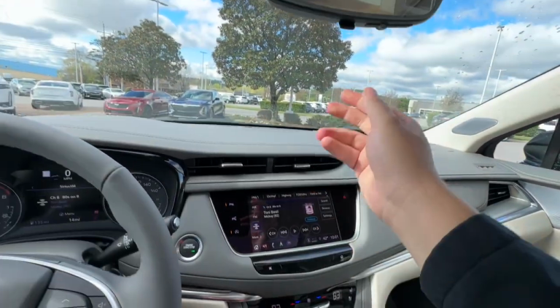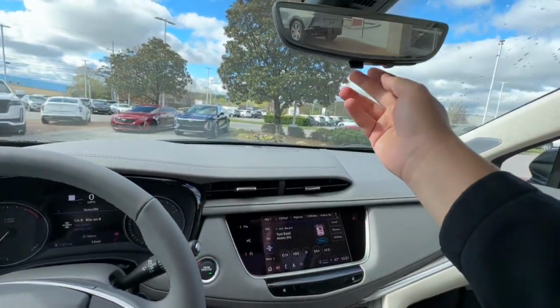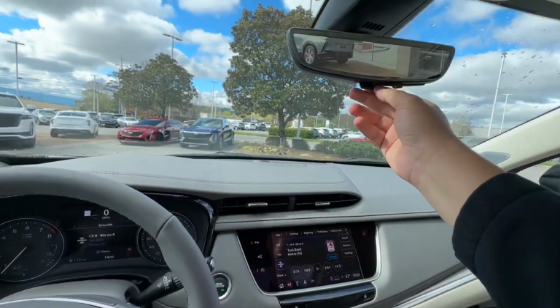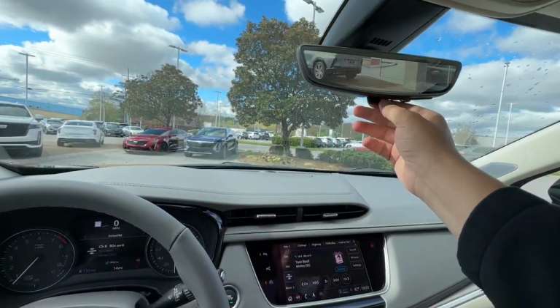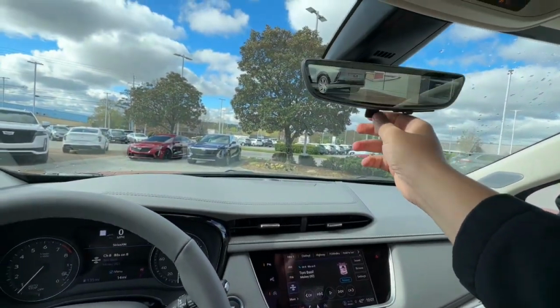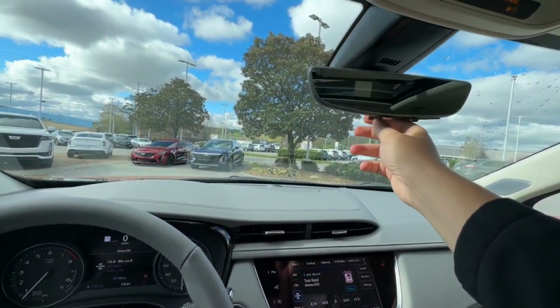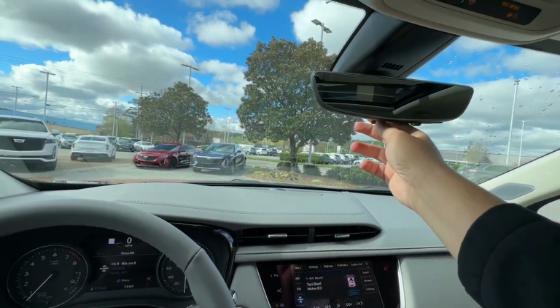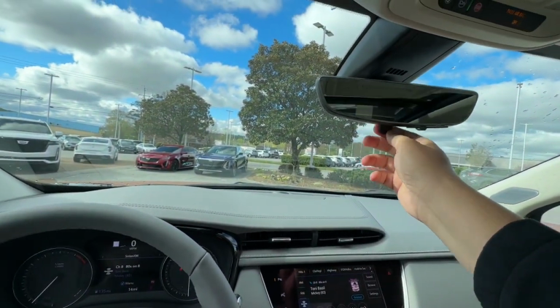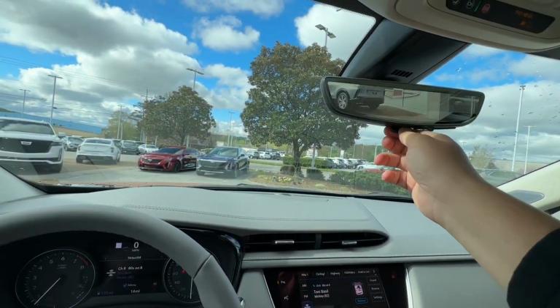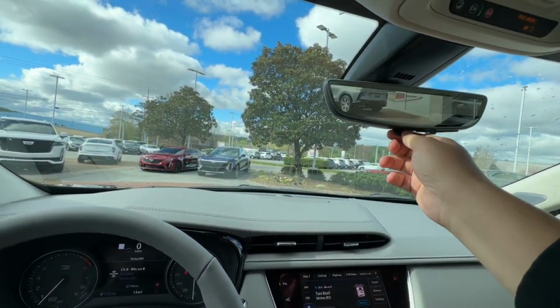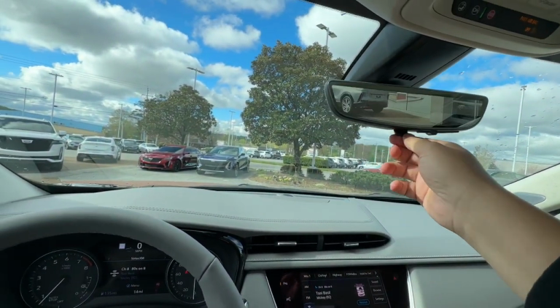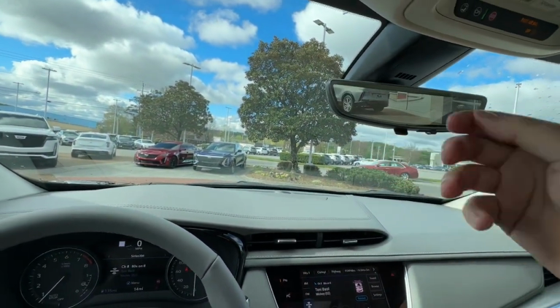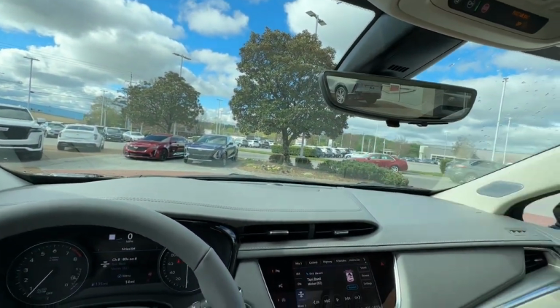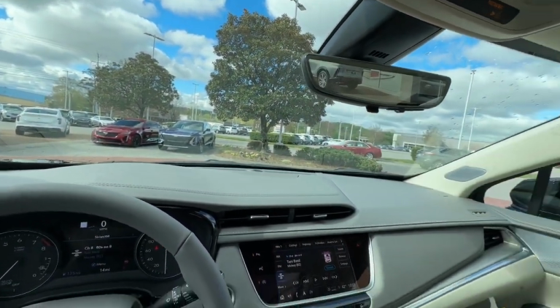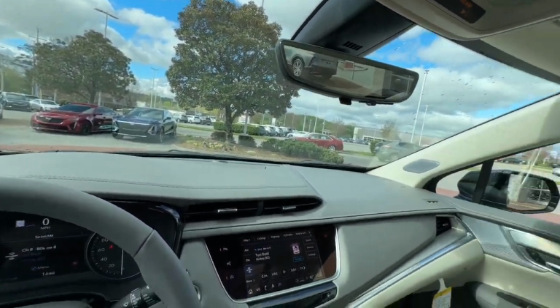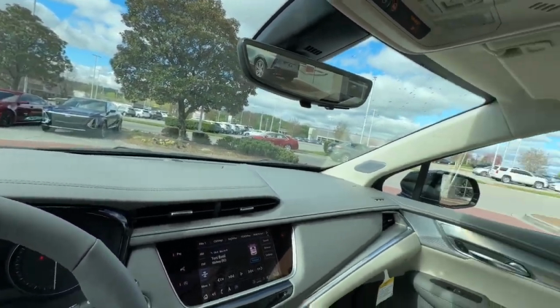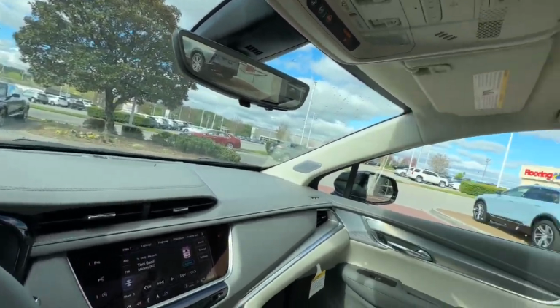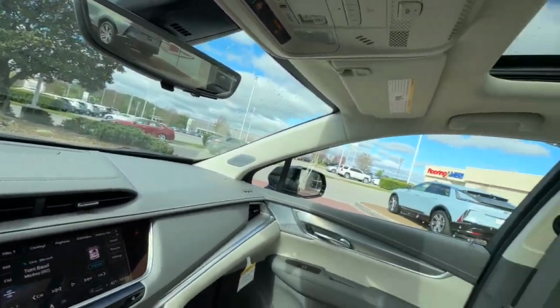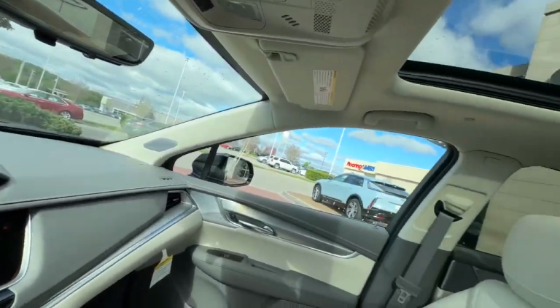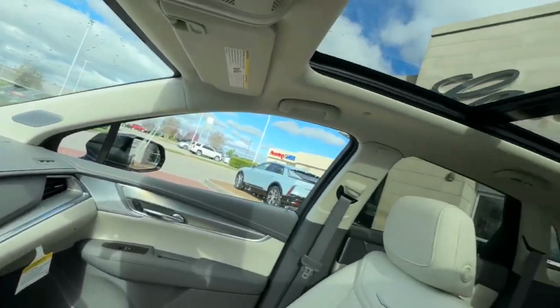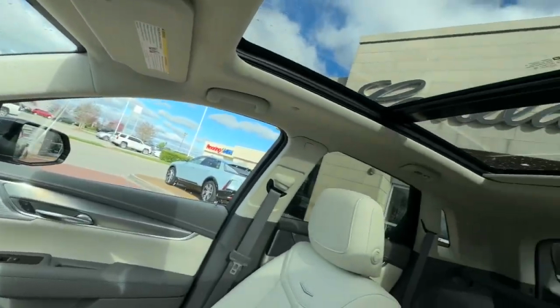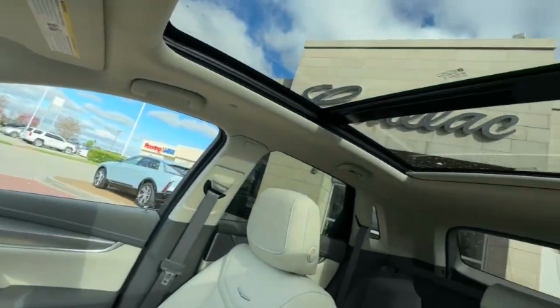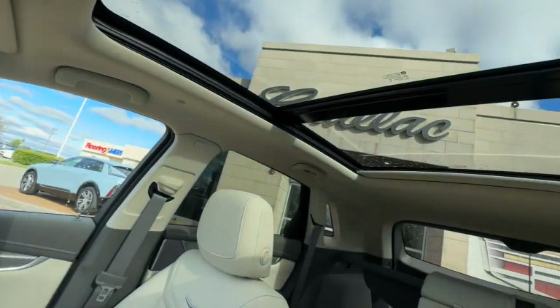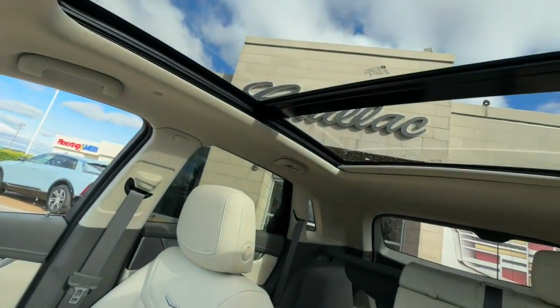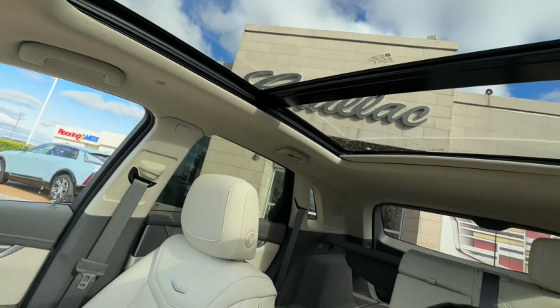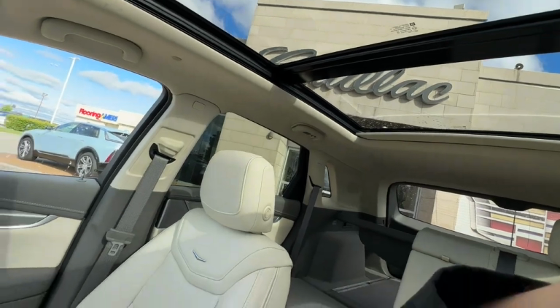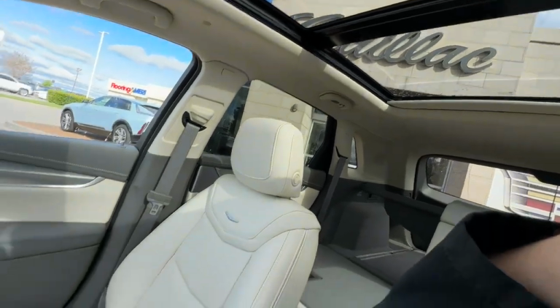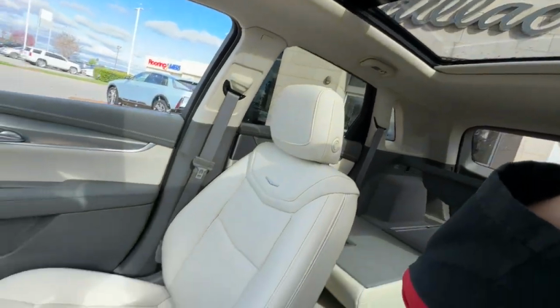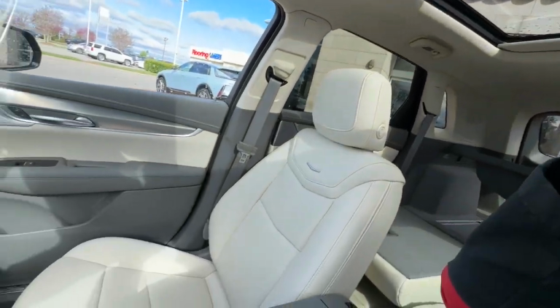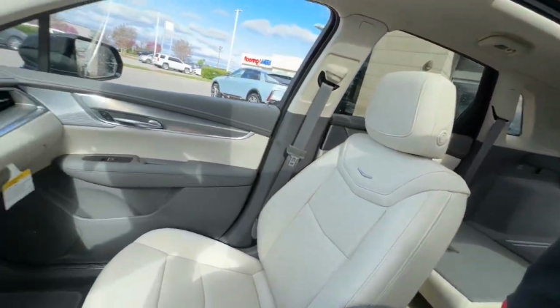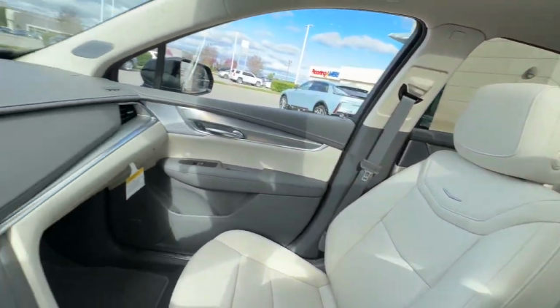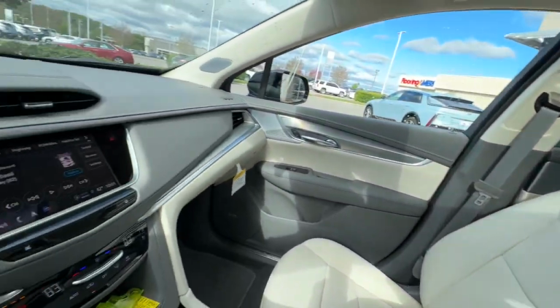Drive an automobile that can give you everything and handle anything. The XT5 crossover.